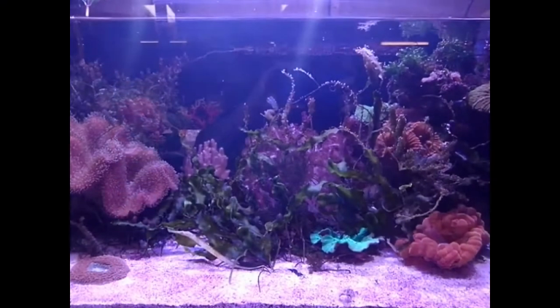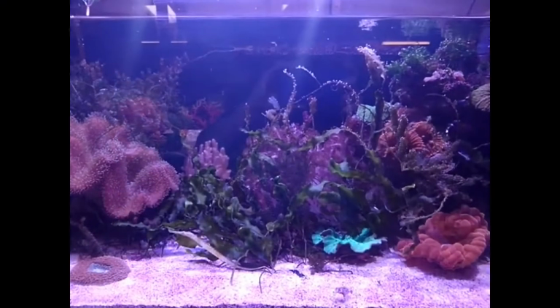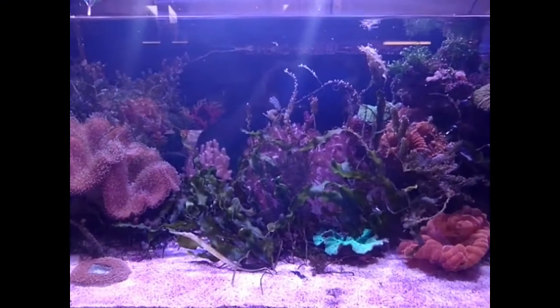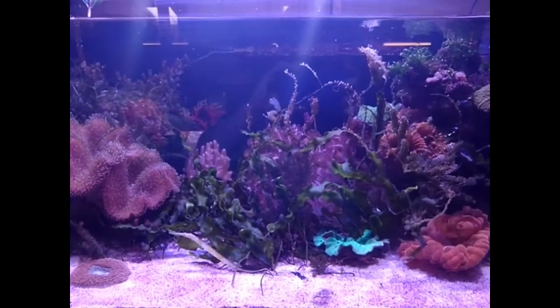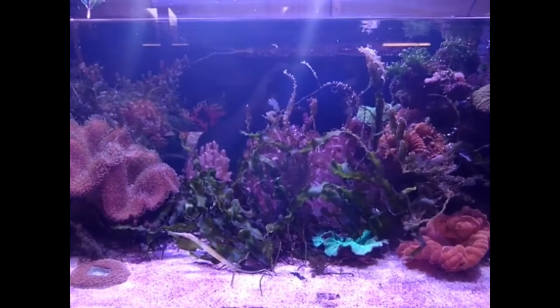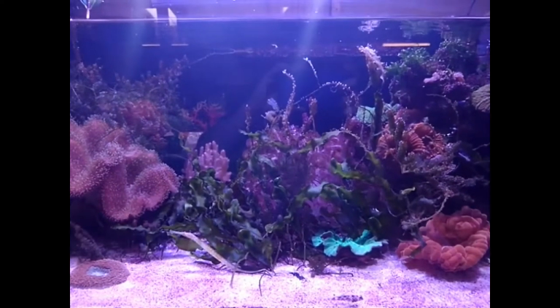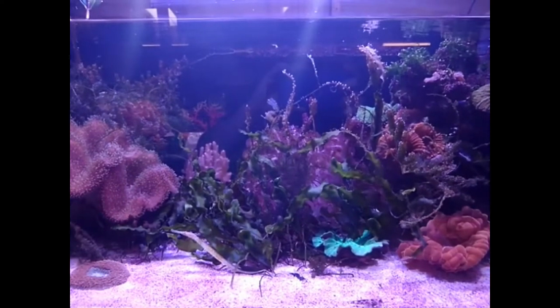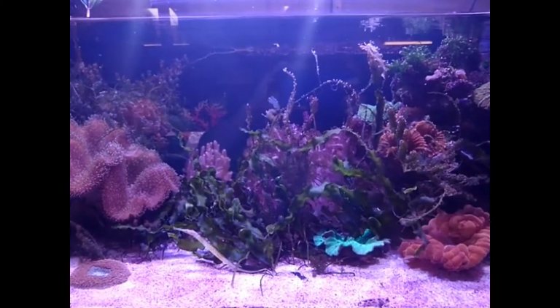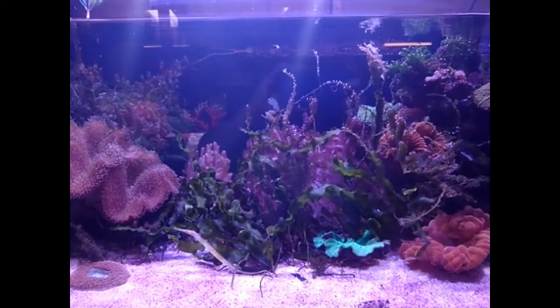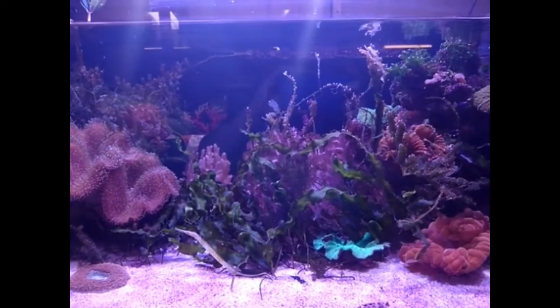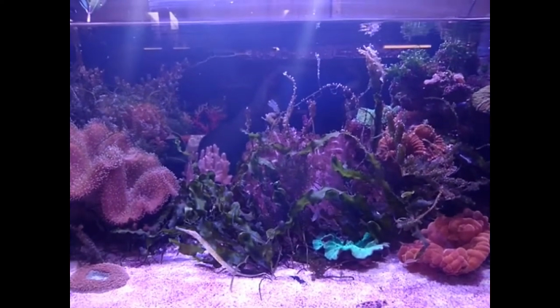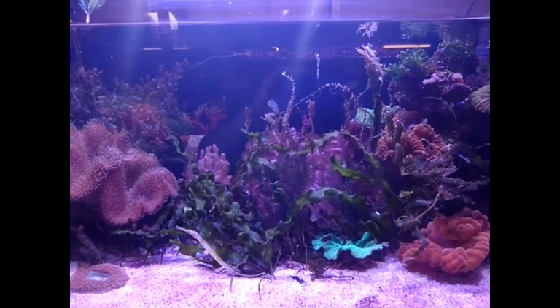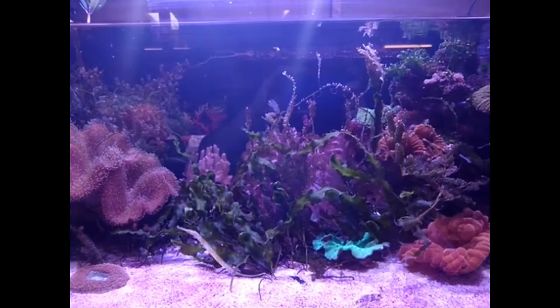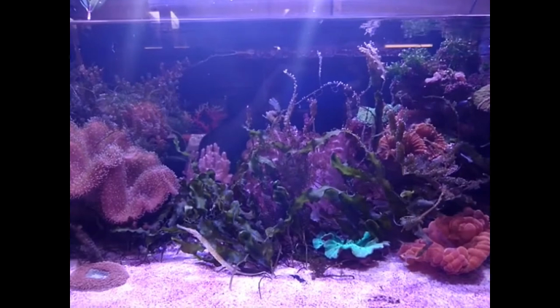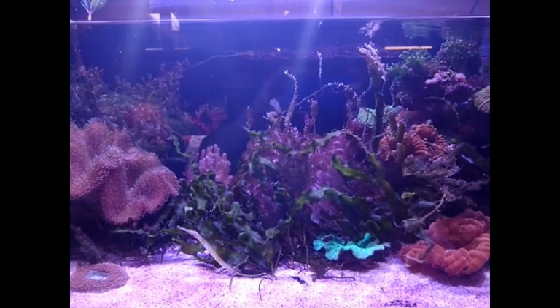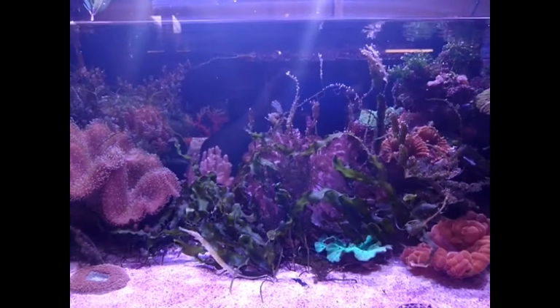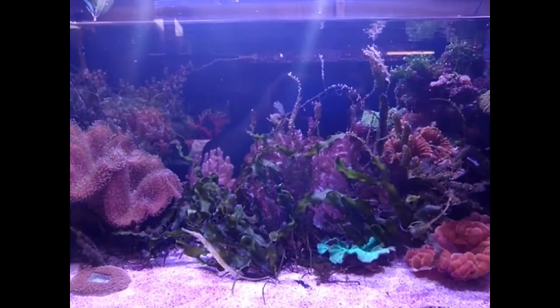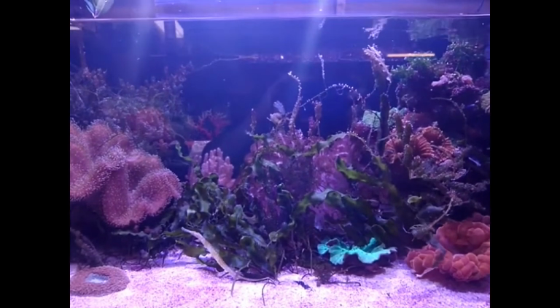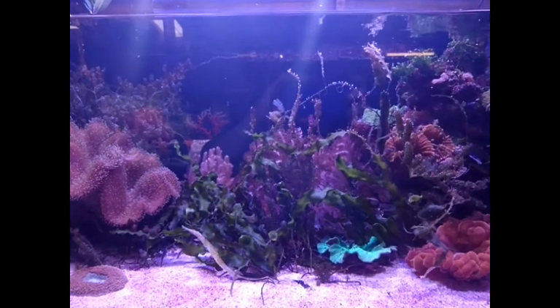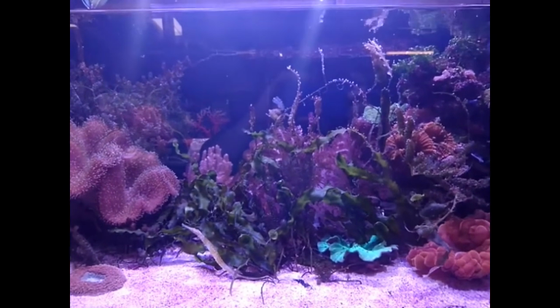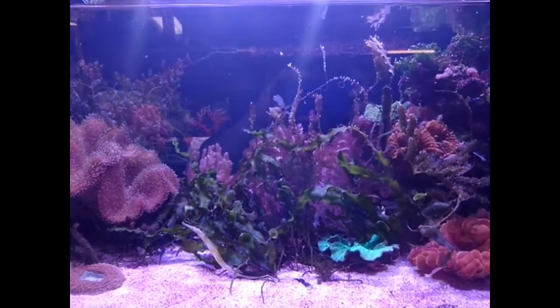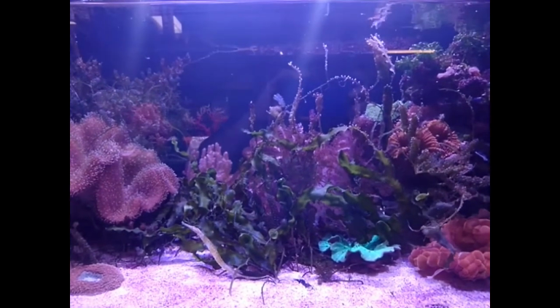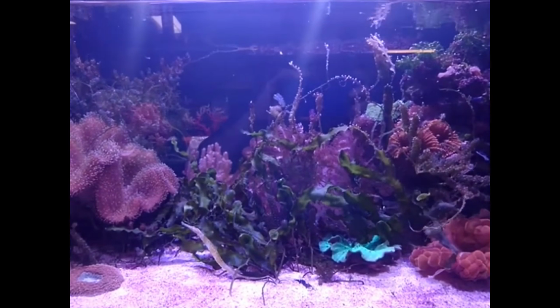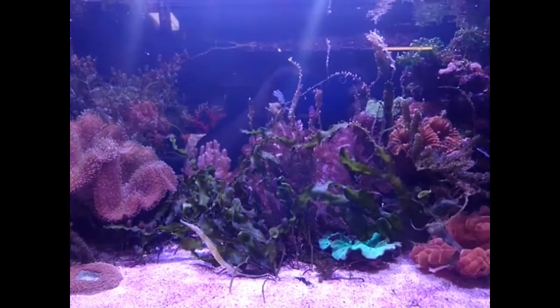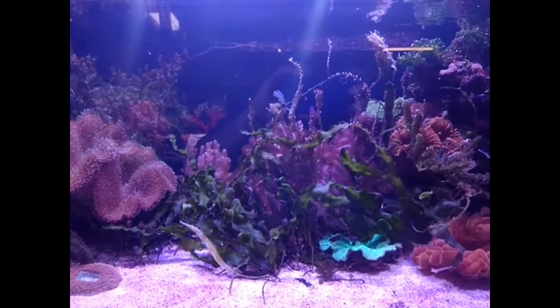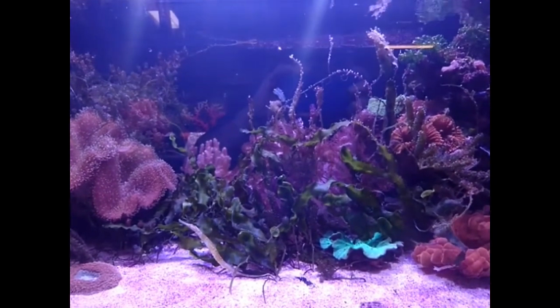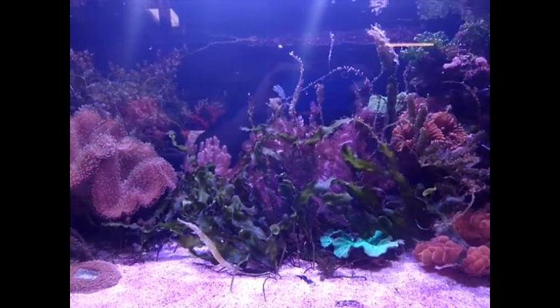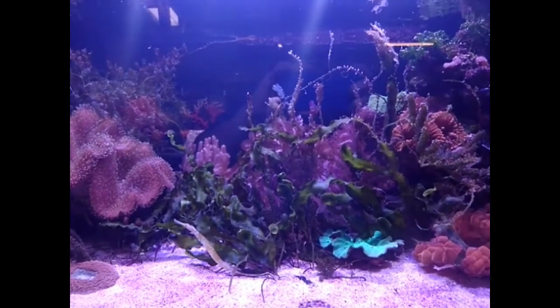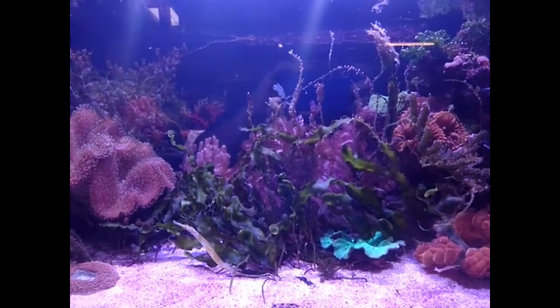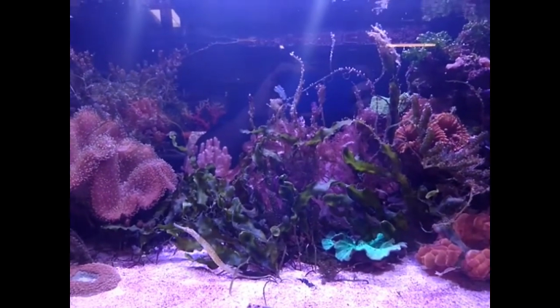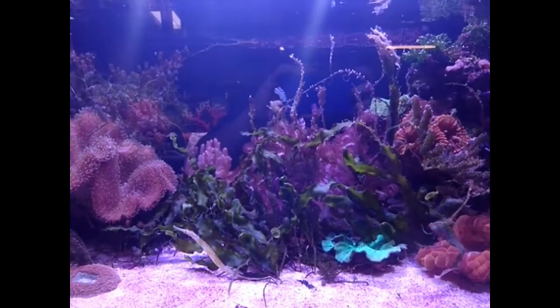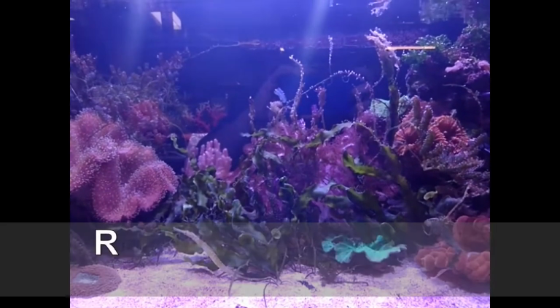Hello there and welcome. In this episode, we're talking about the pest flatworm which you get in your reef aquariums.